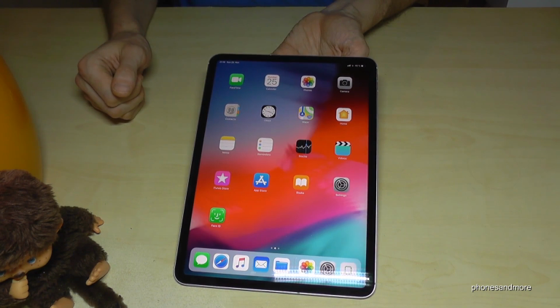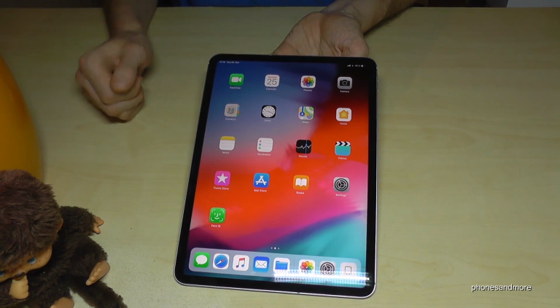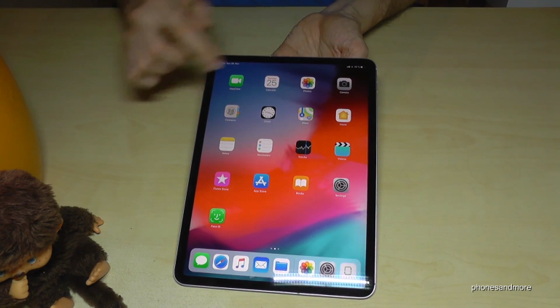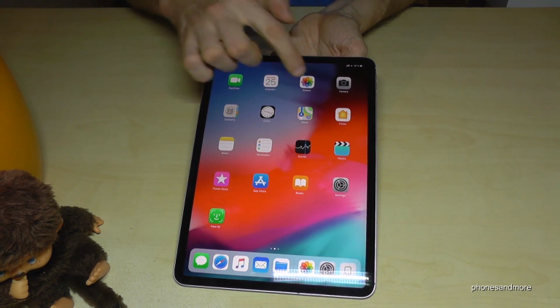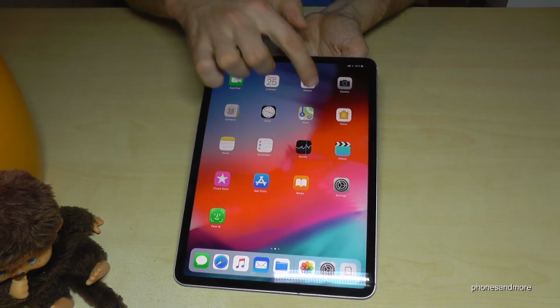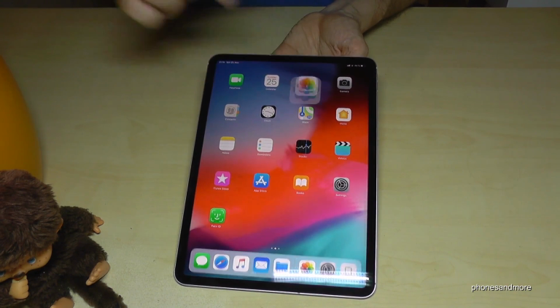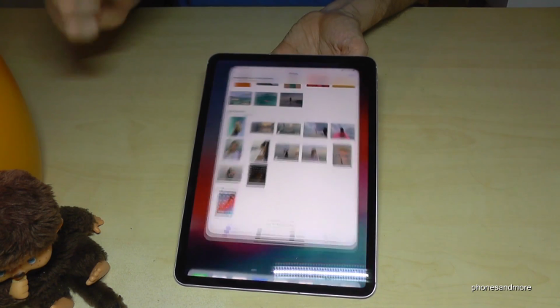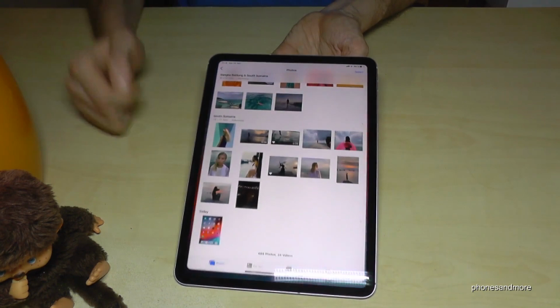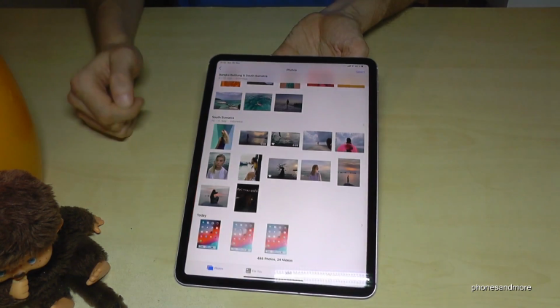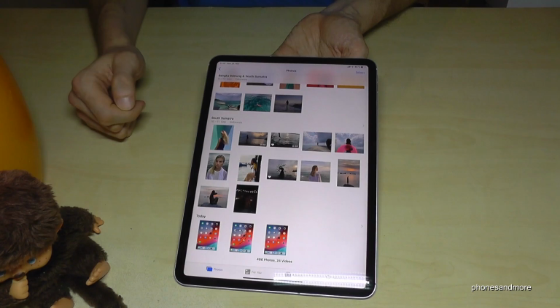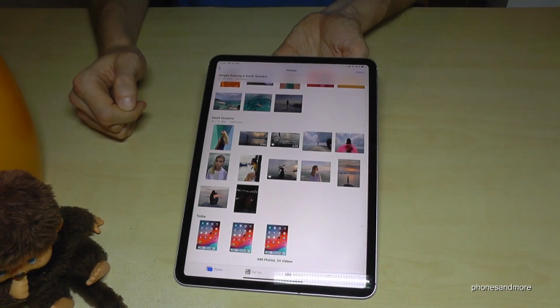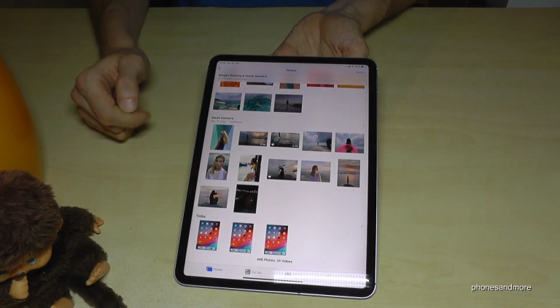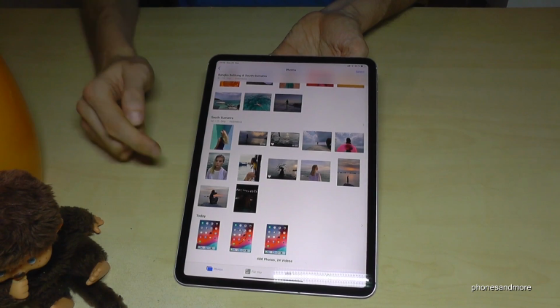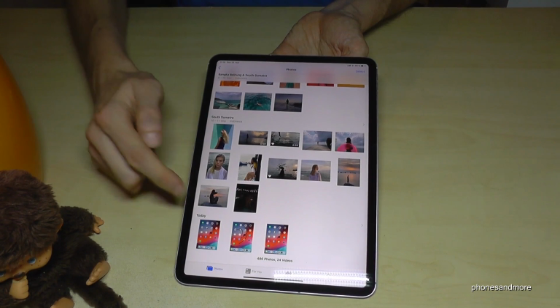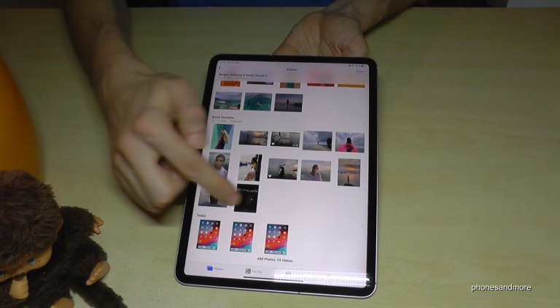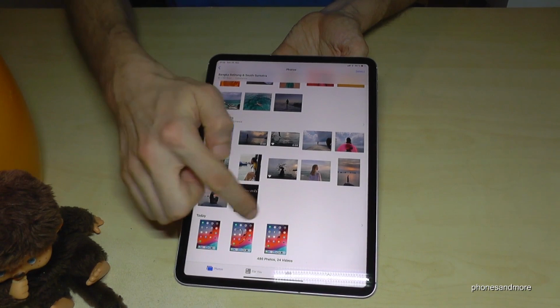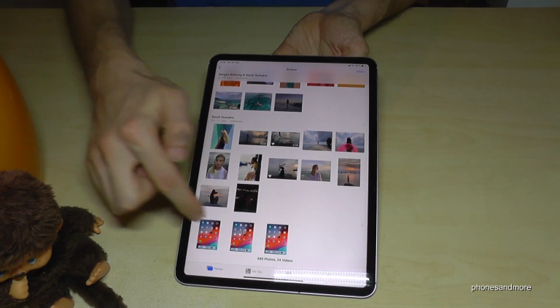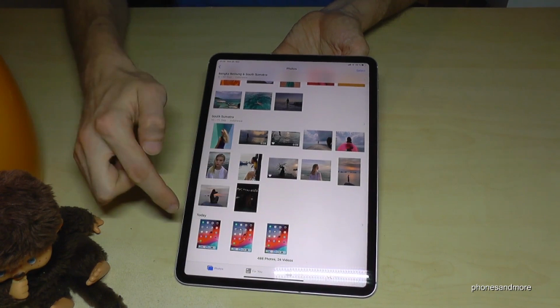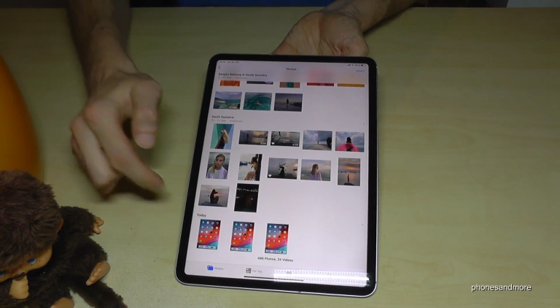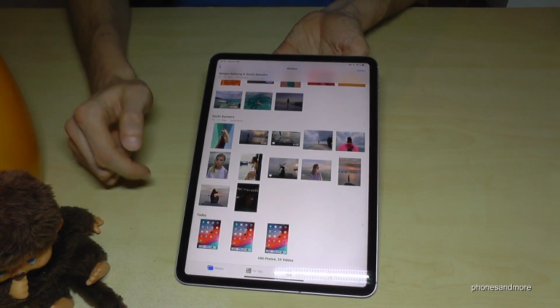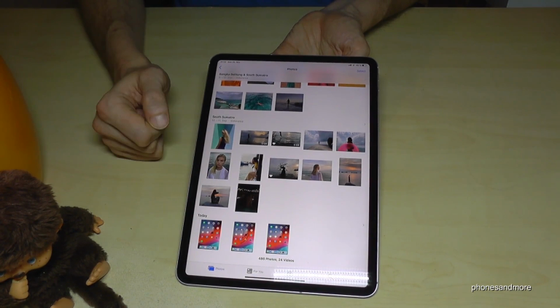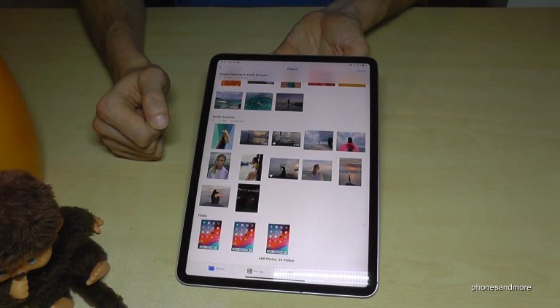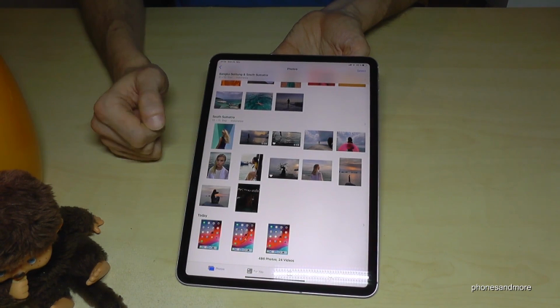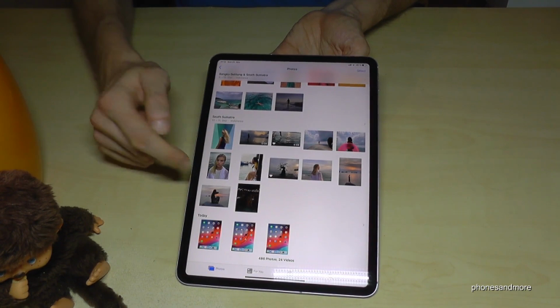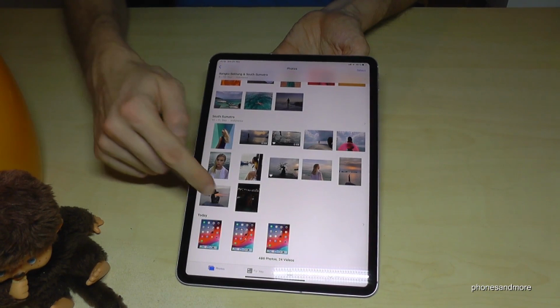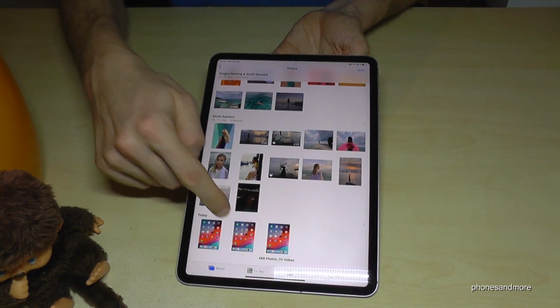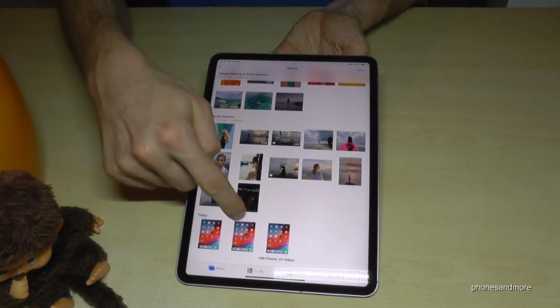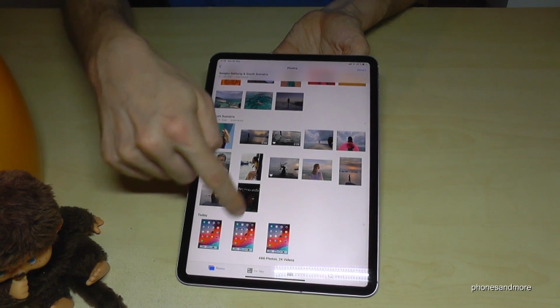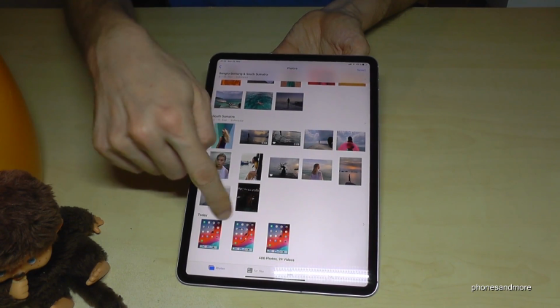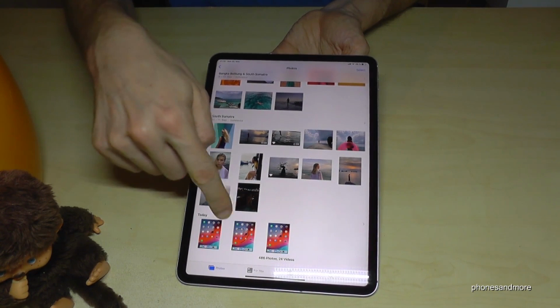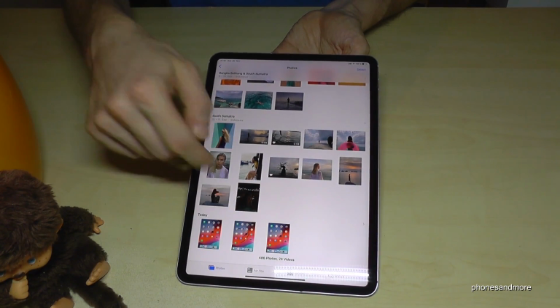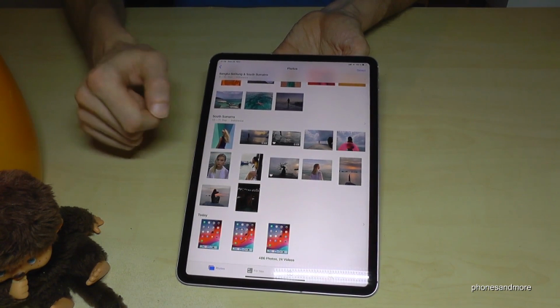Here you will find your screenshots, including the one I drew inside.